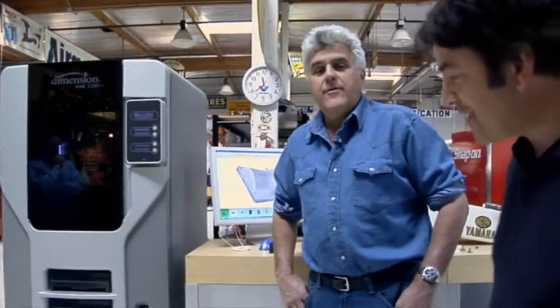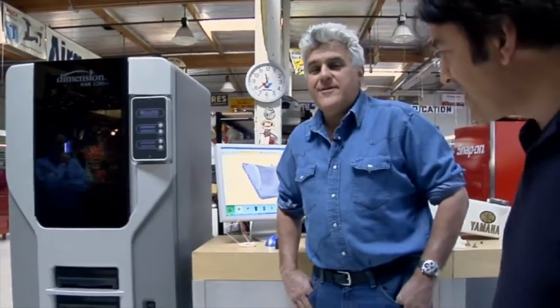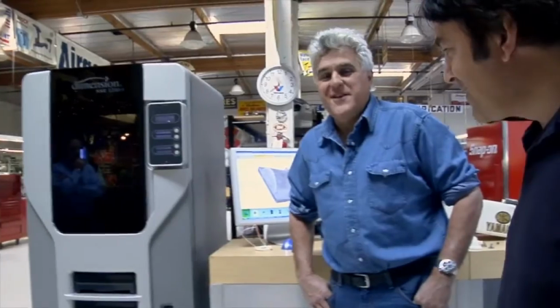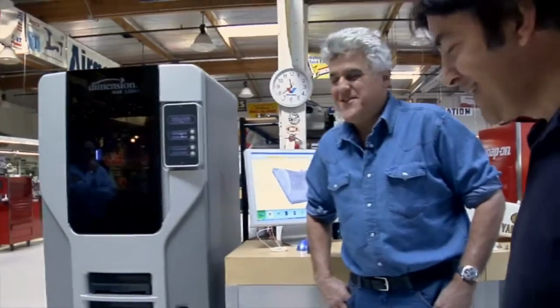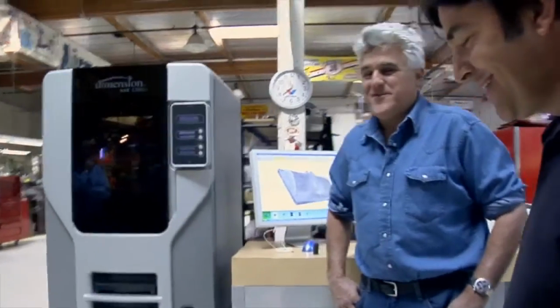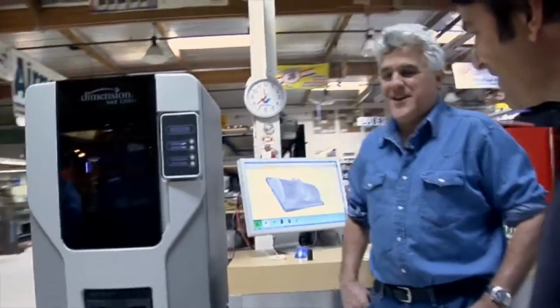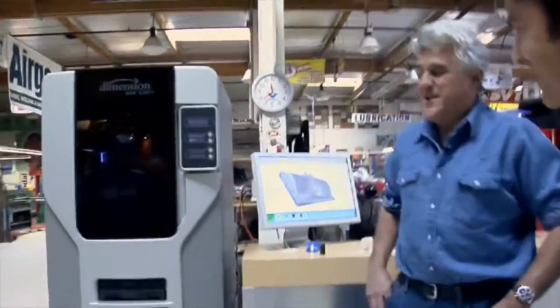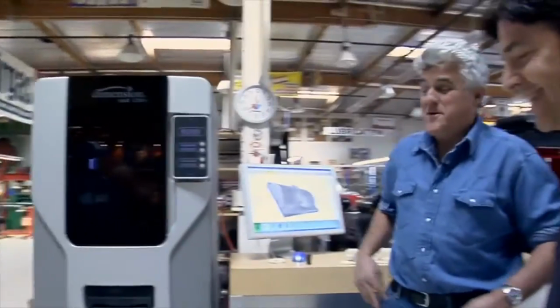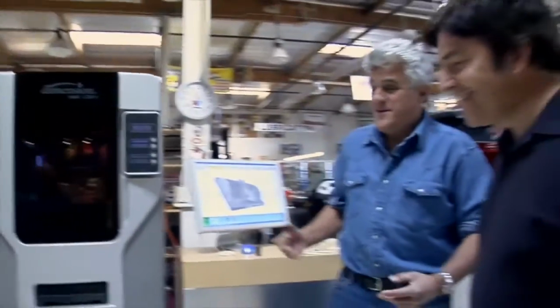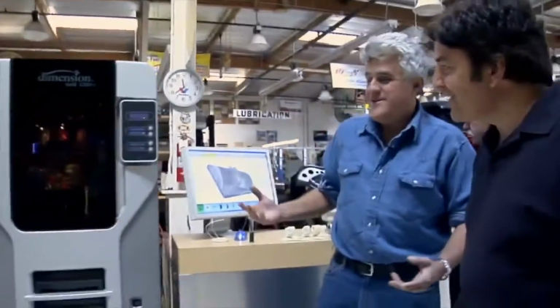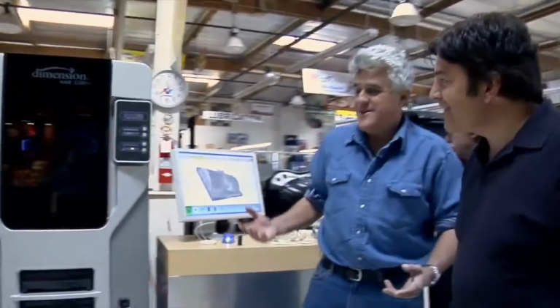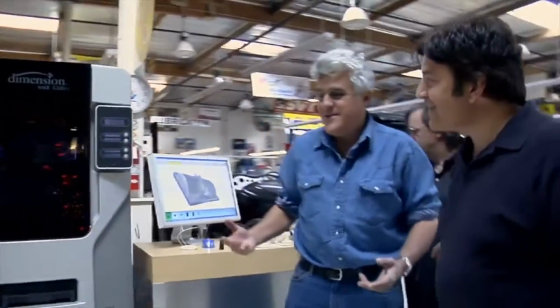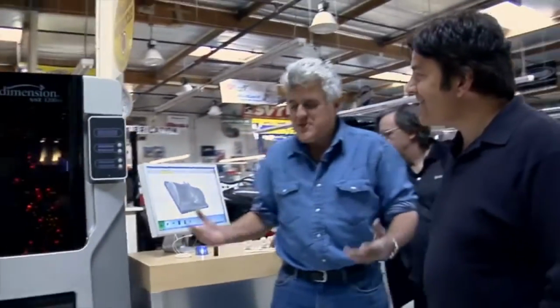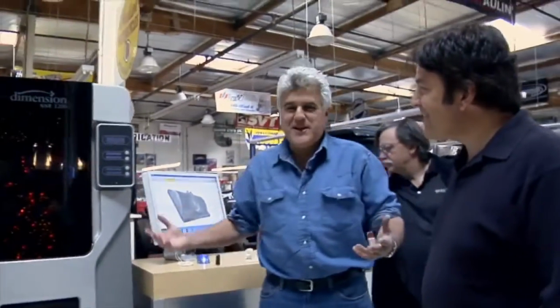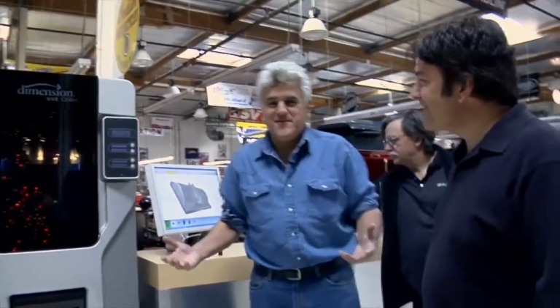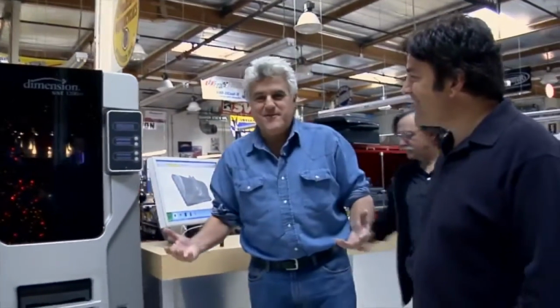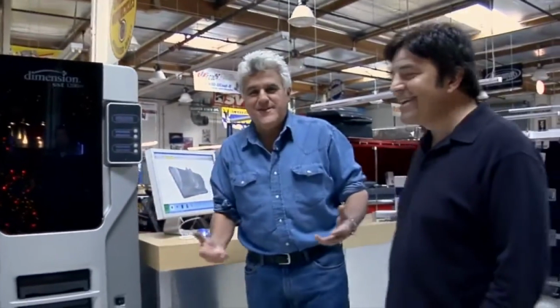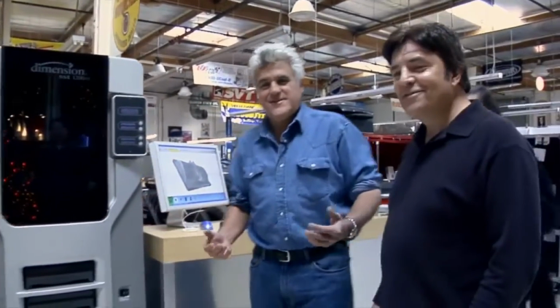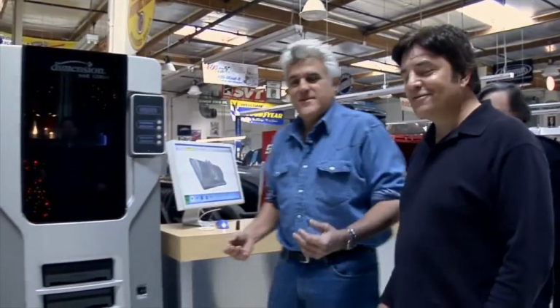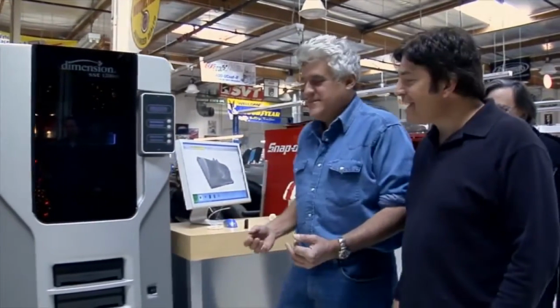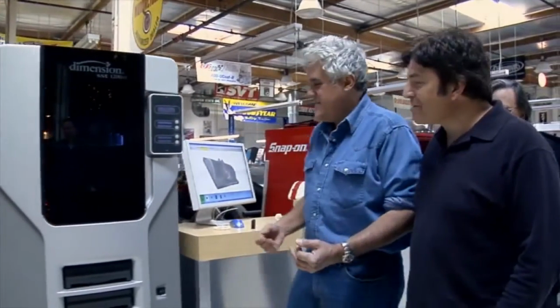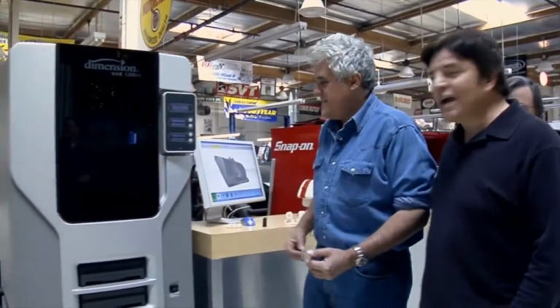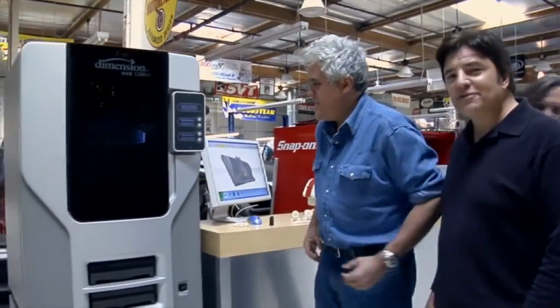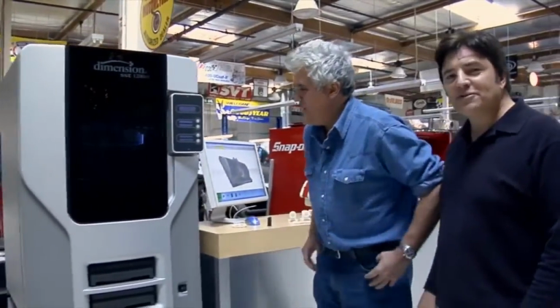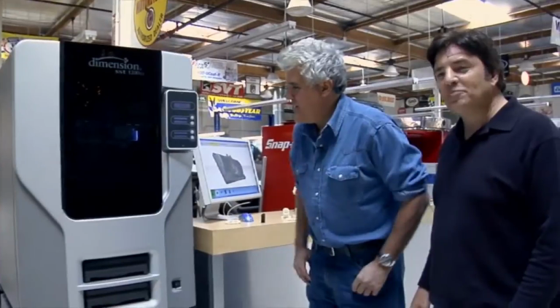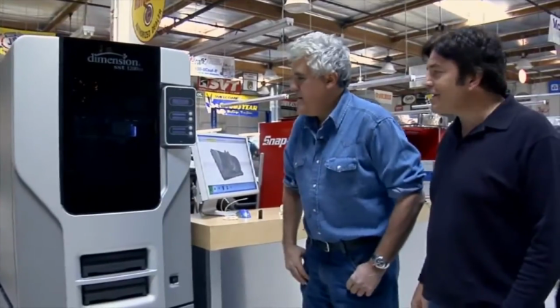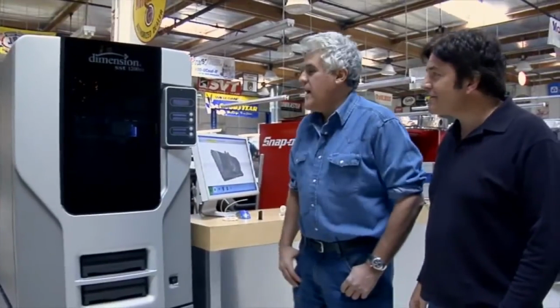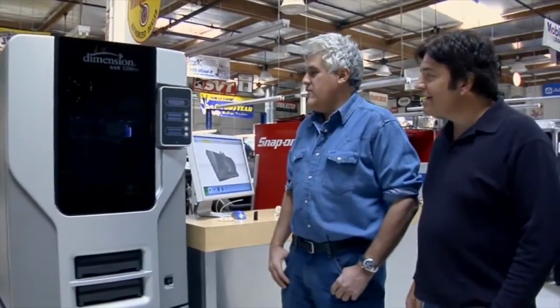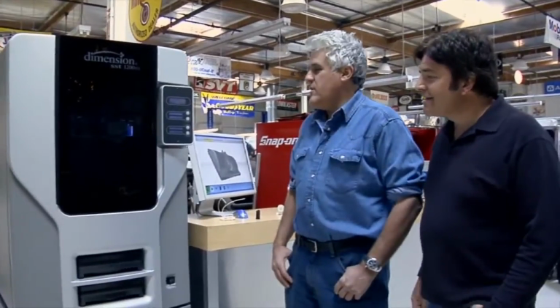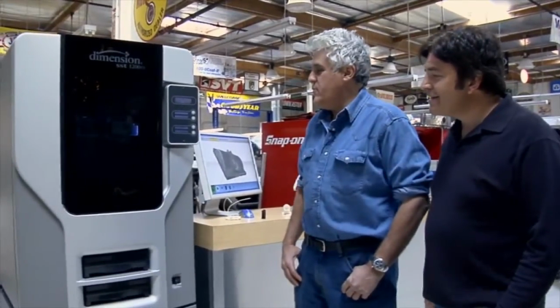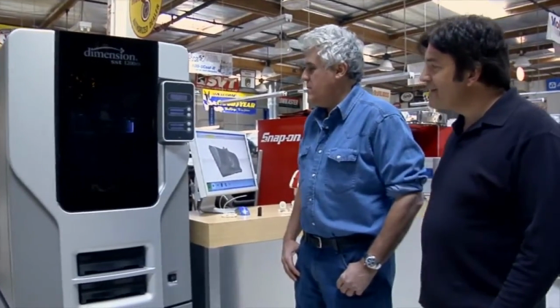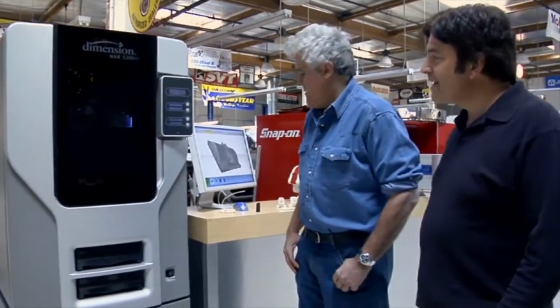This is like the Jetsons, alright? This is like having a factory in your own place. It's pretty amazing.